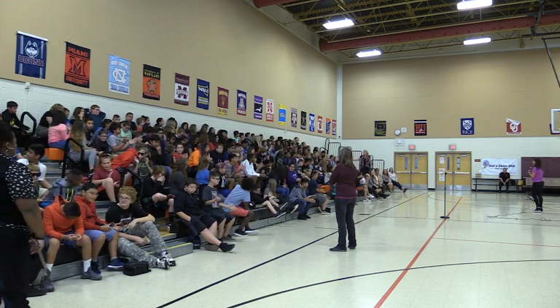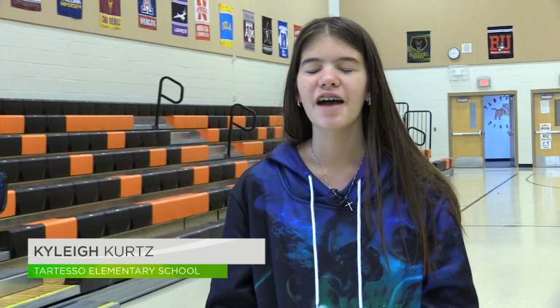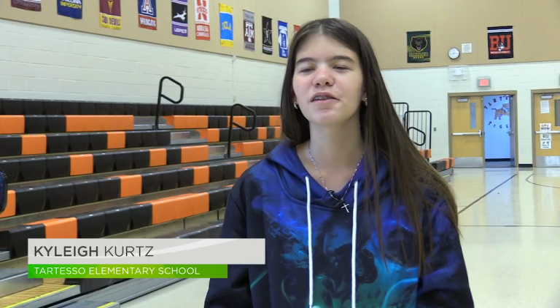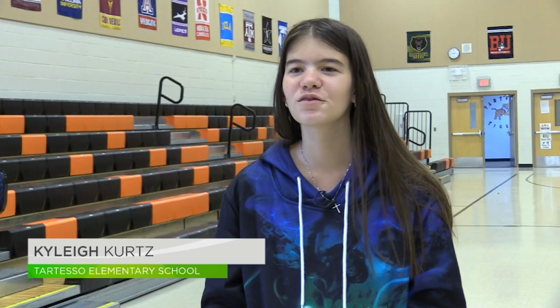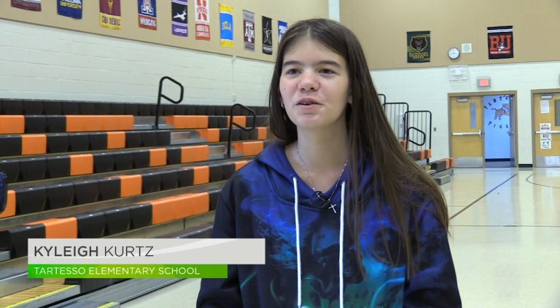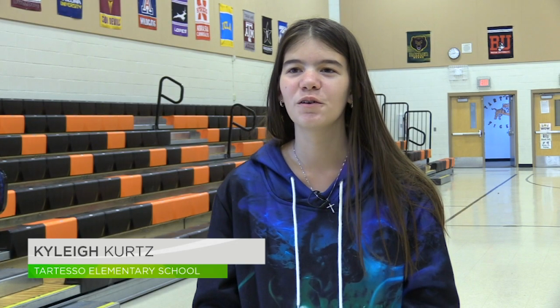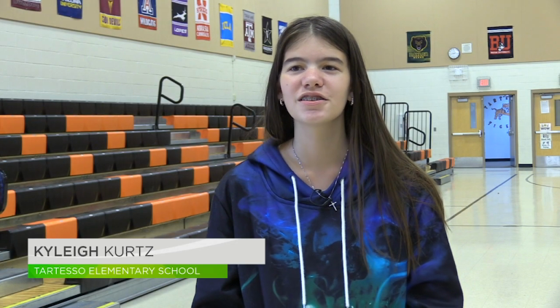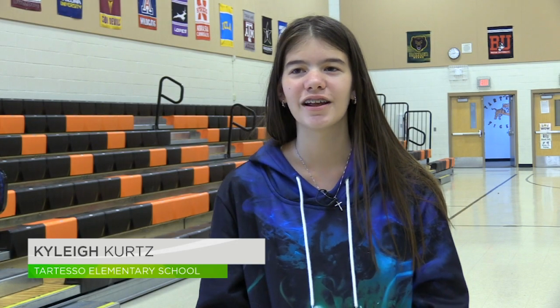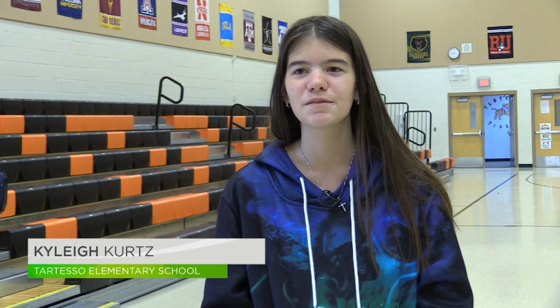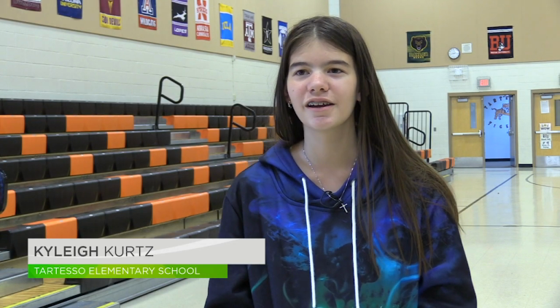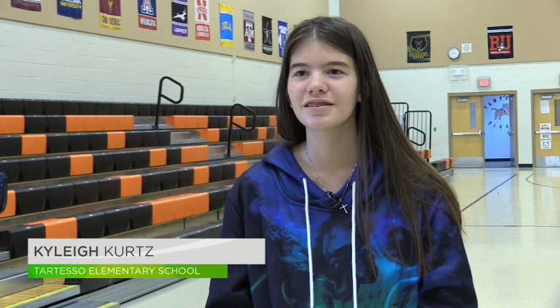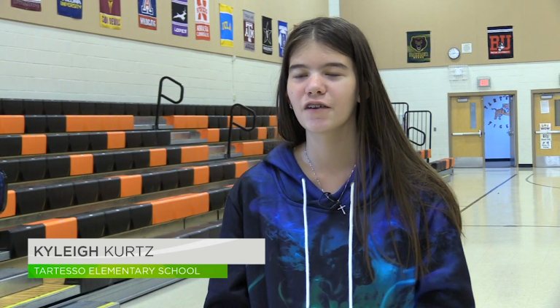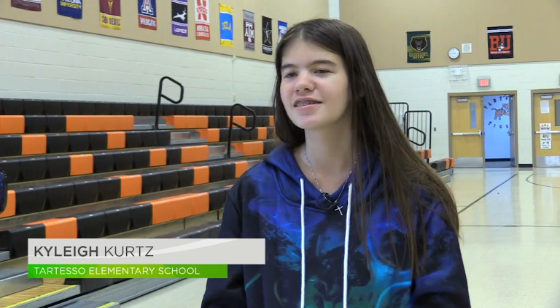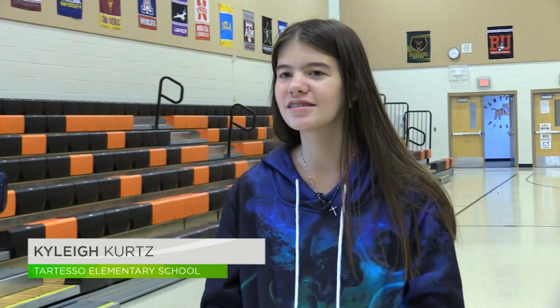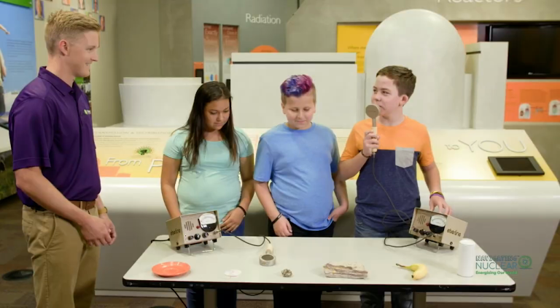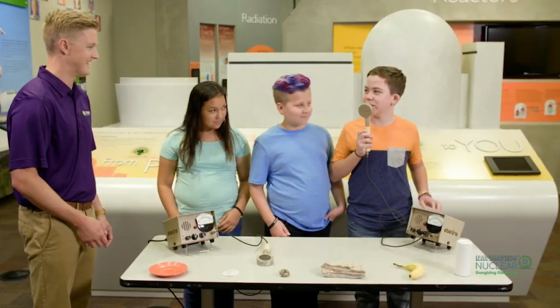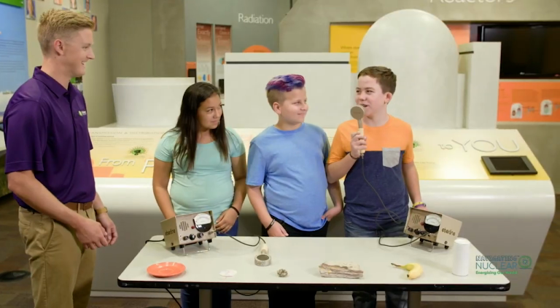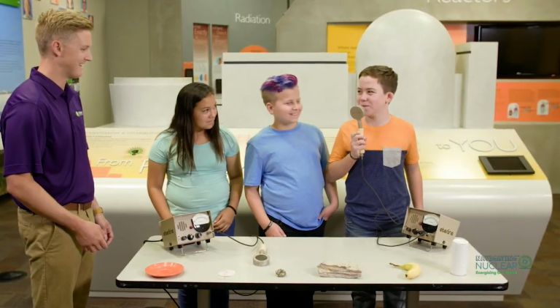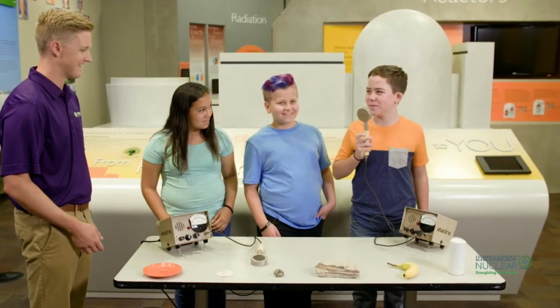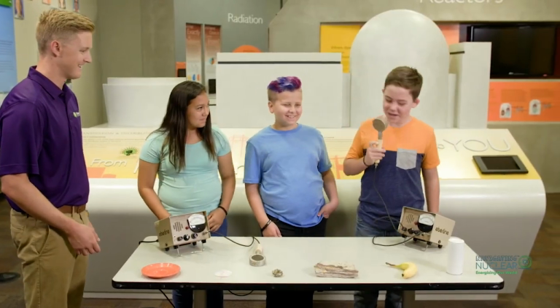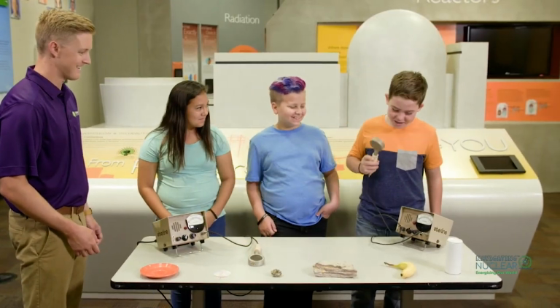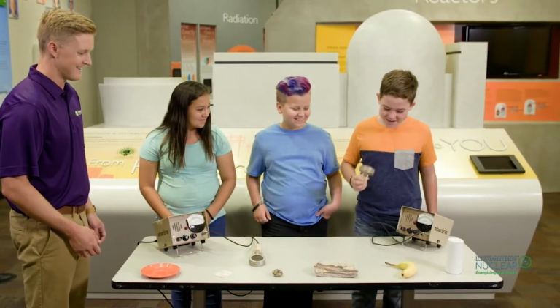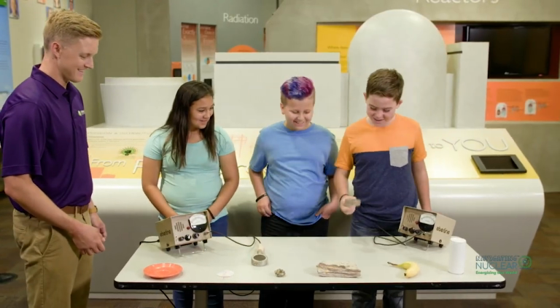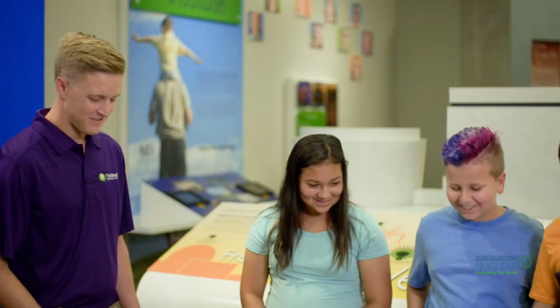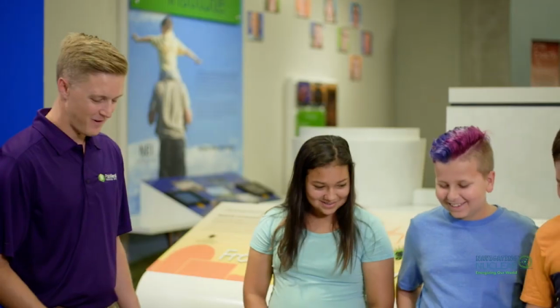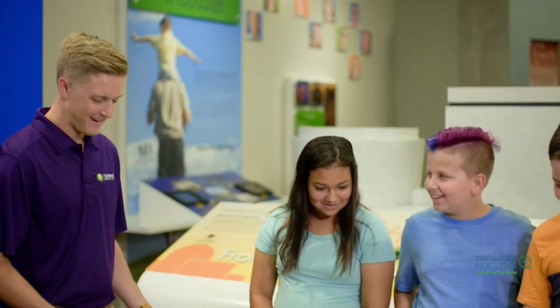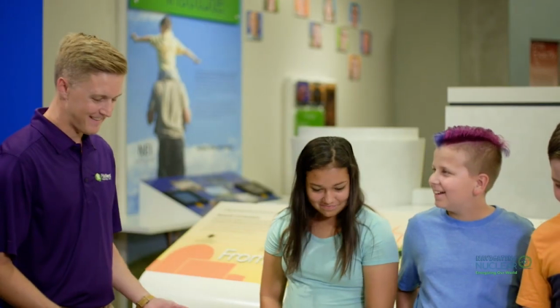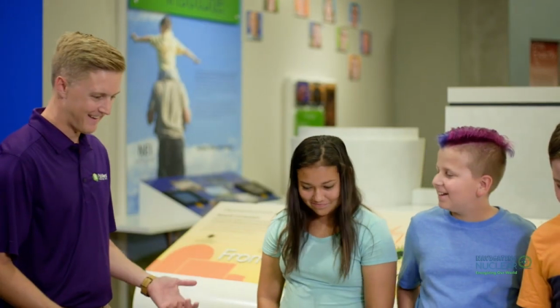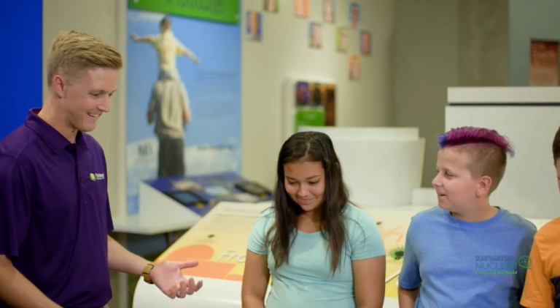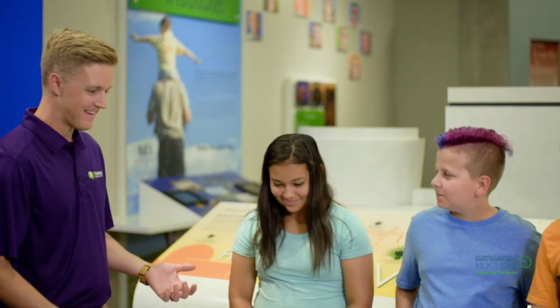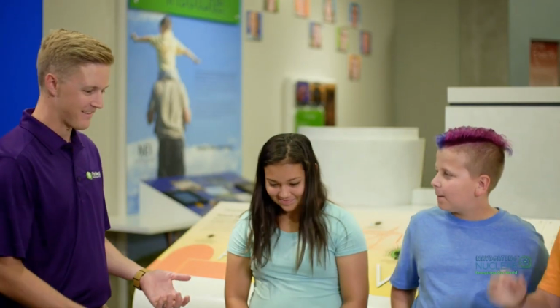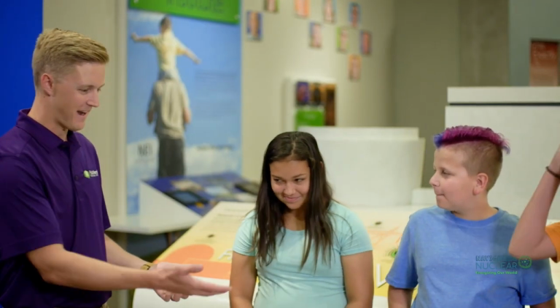I thought it was really cool — it's a great experience for us to see kids just like us and for them to just be able to go out and do that.